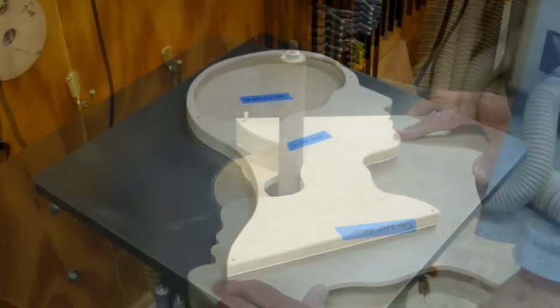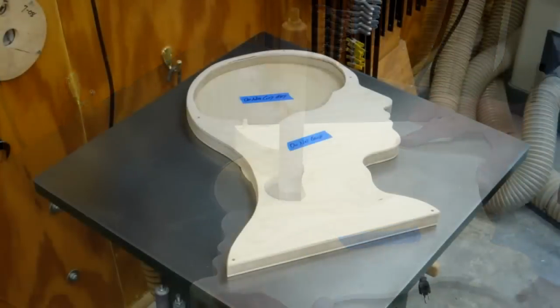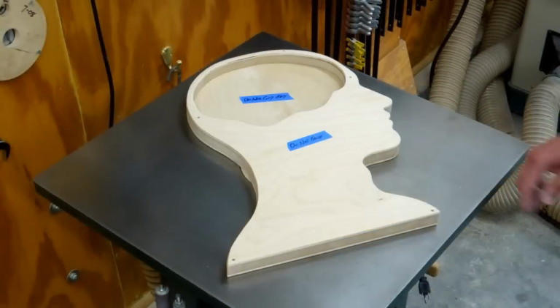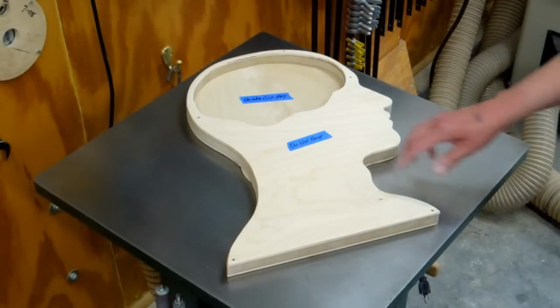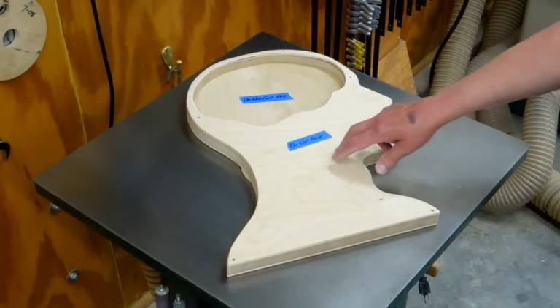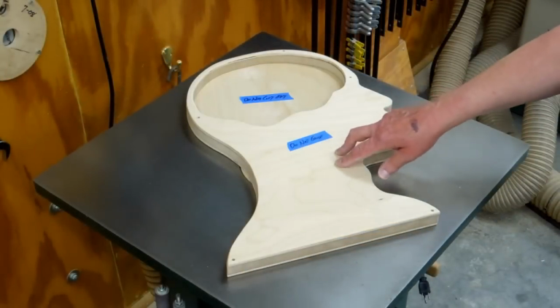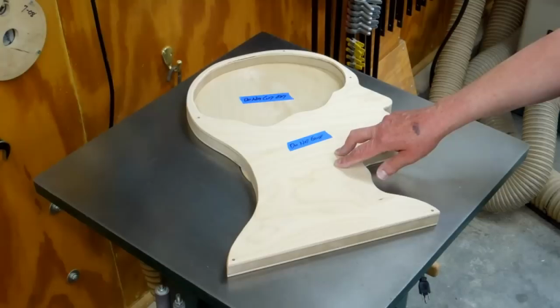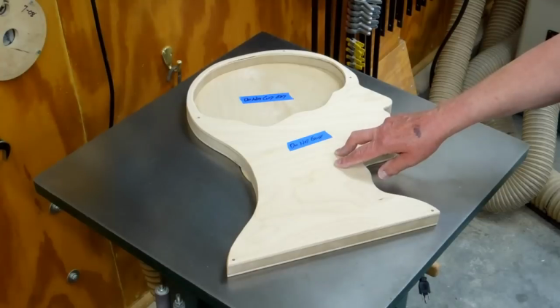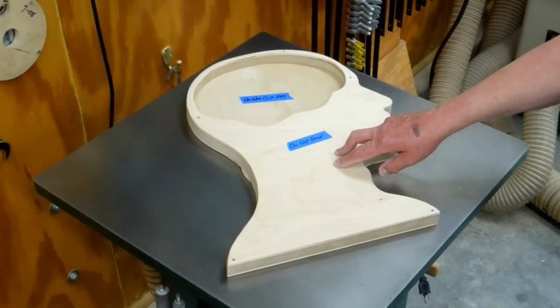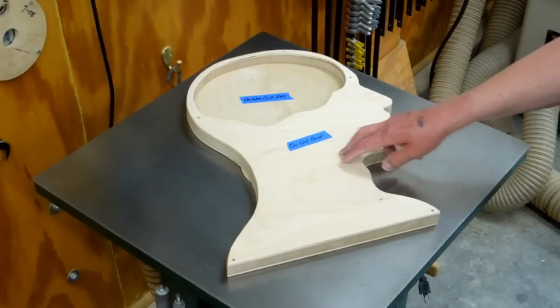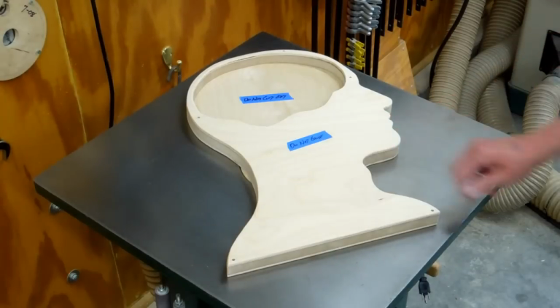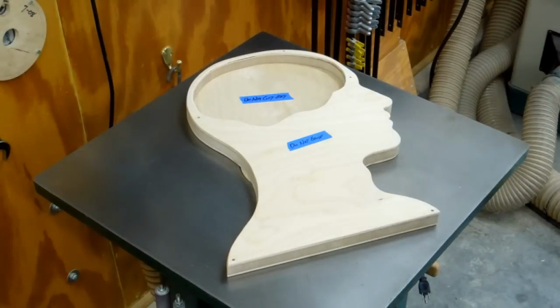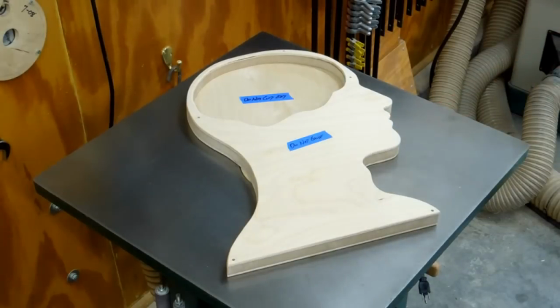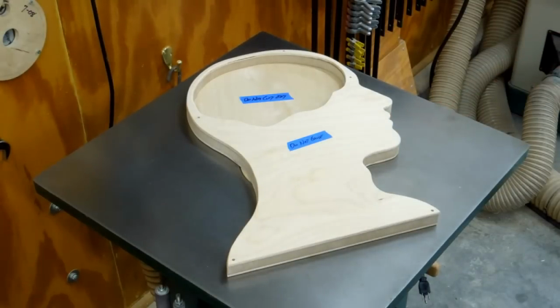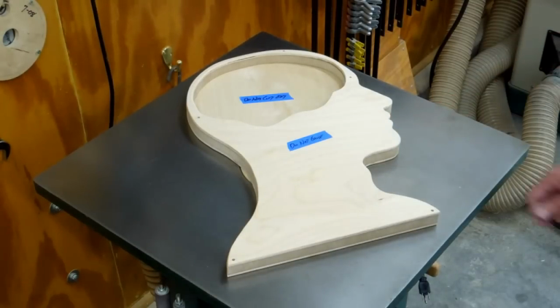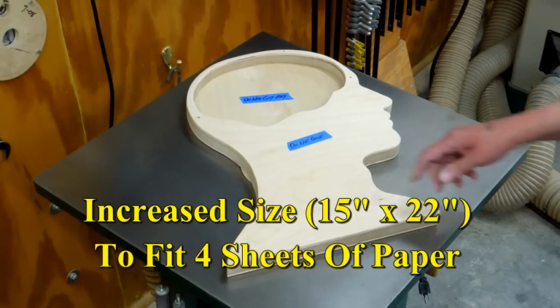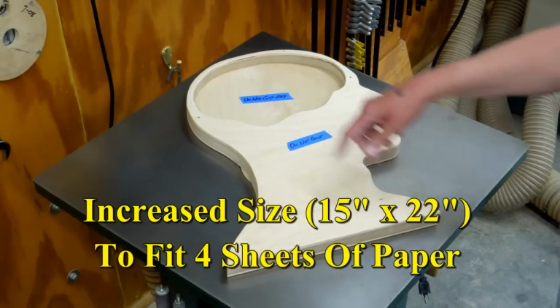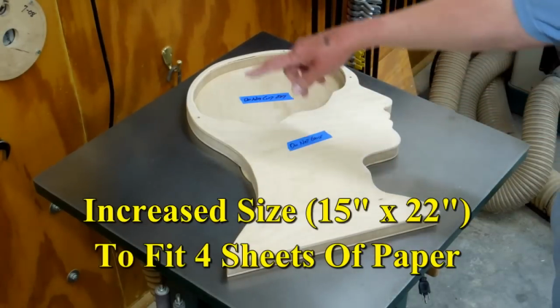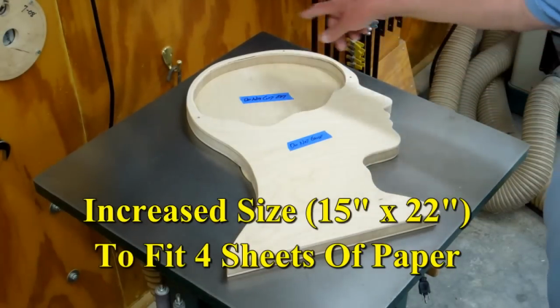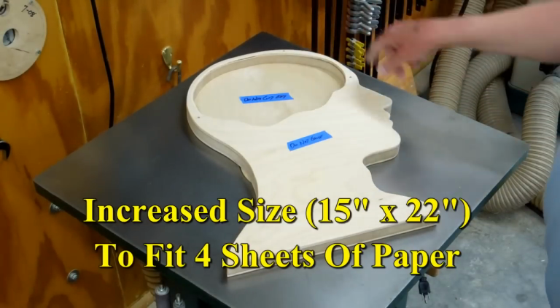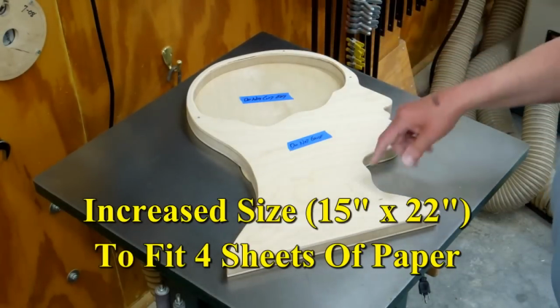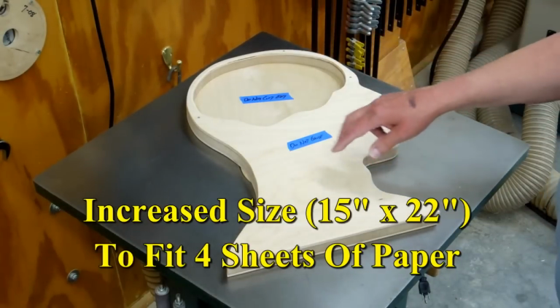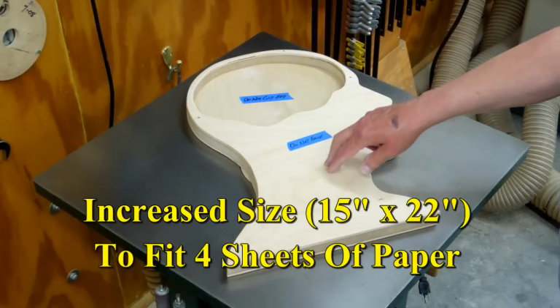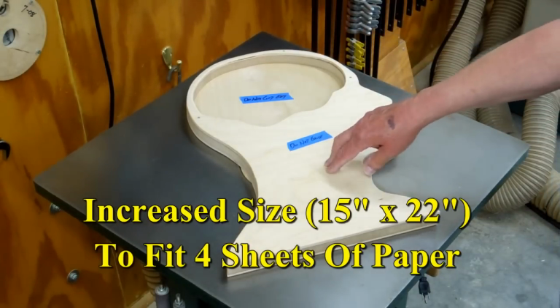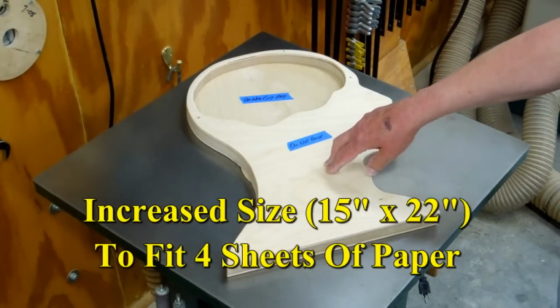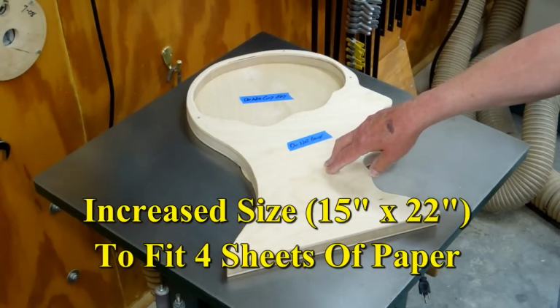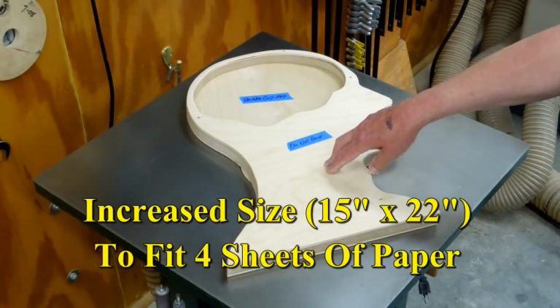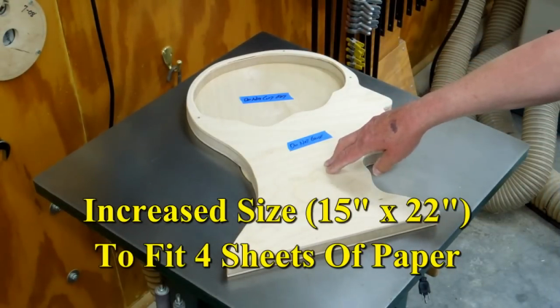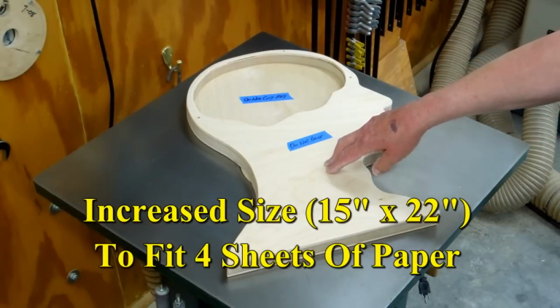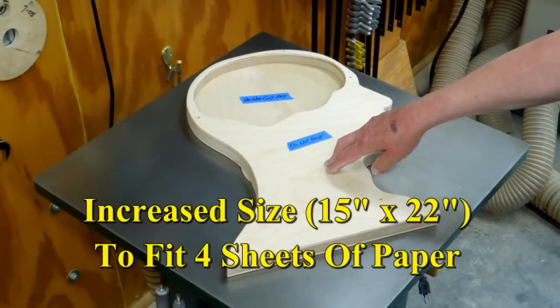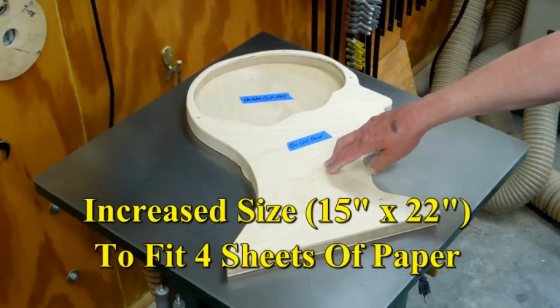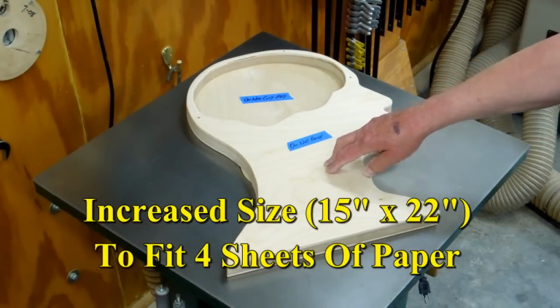I found a pattern for the male profile on the internet. I increased the size using Matthias' BigPrint program.